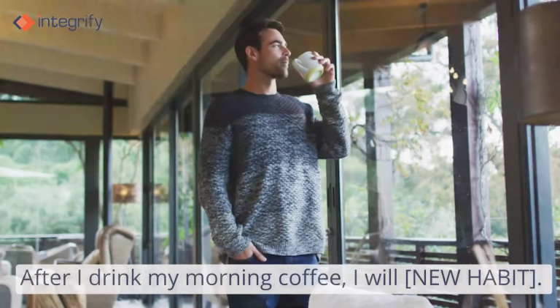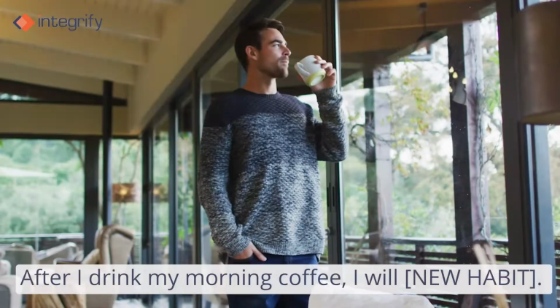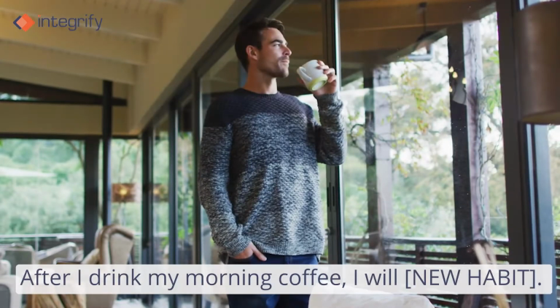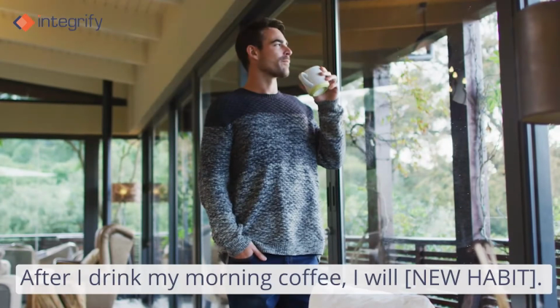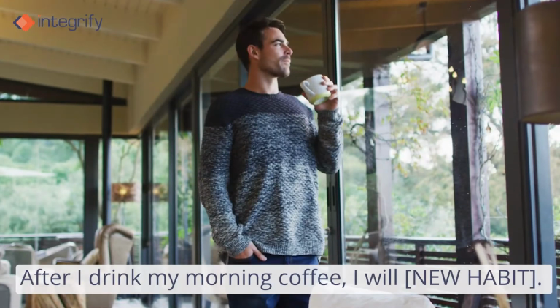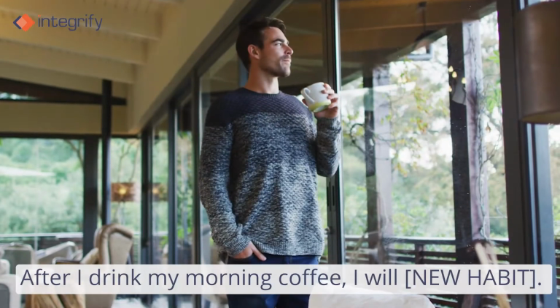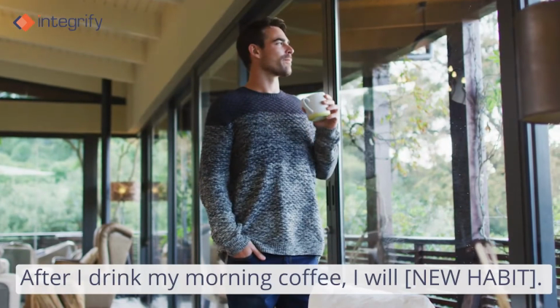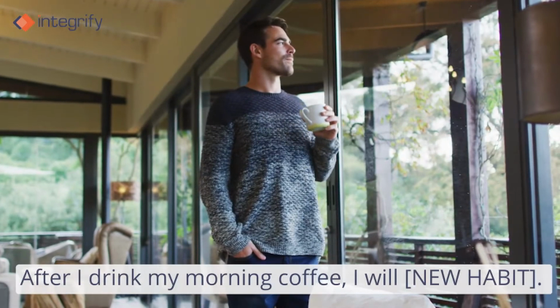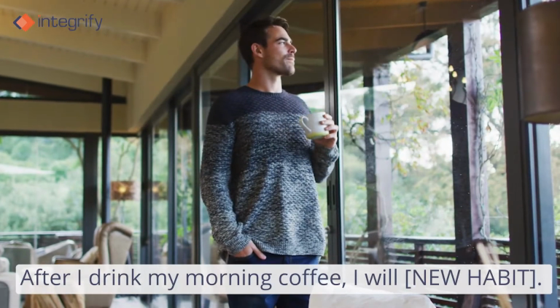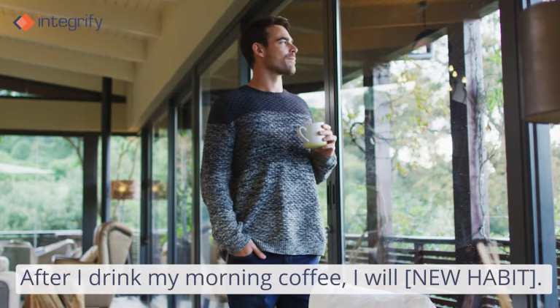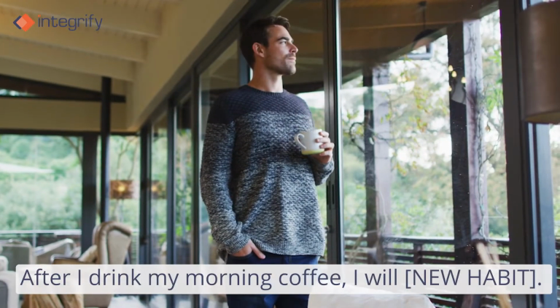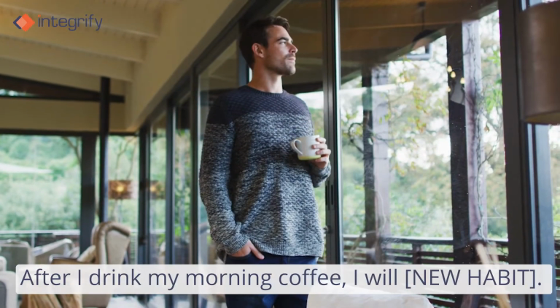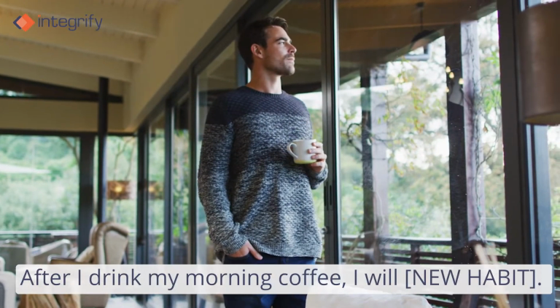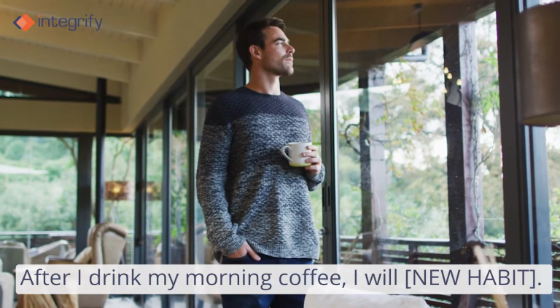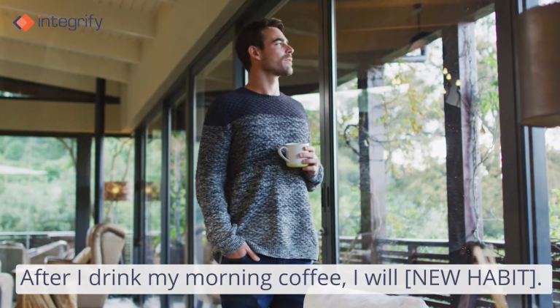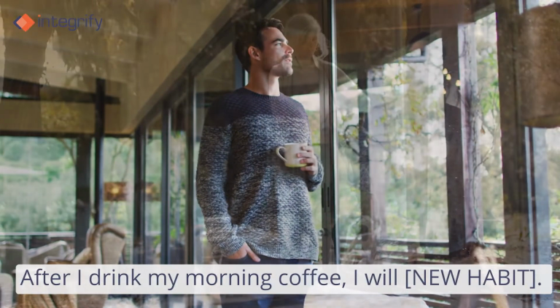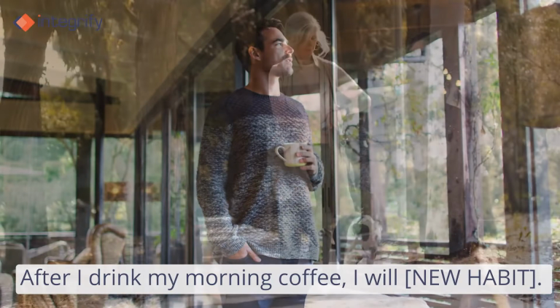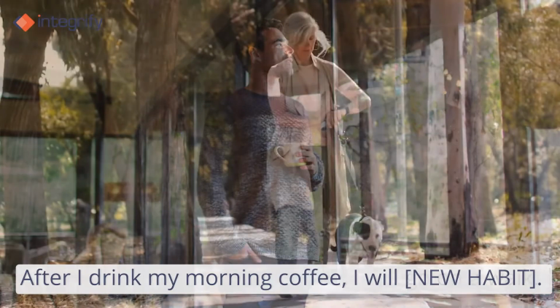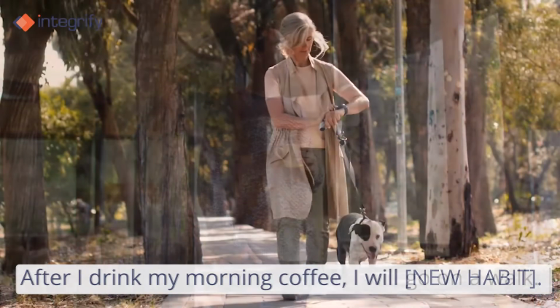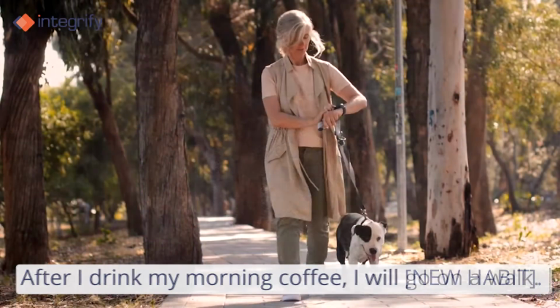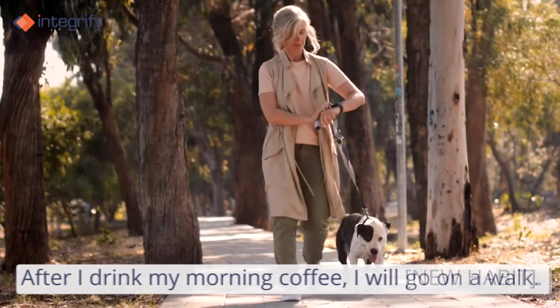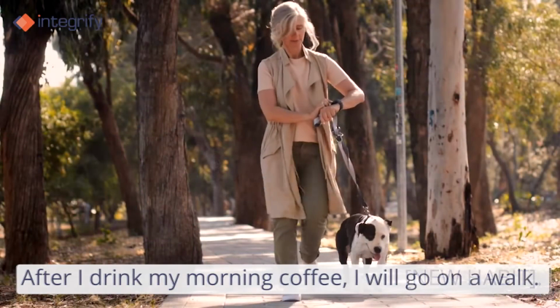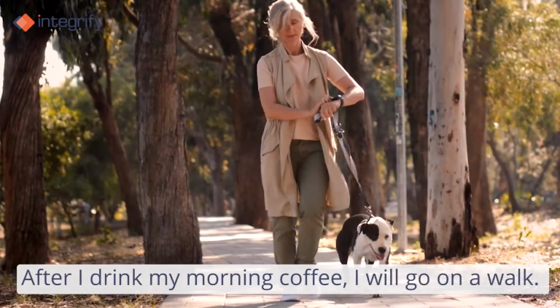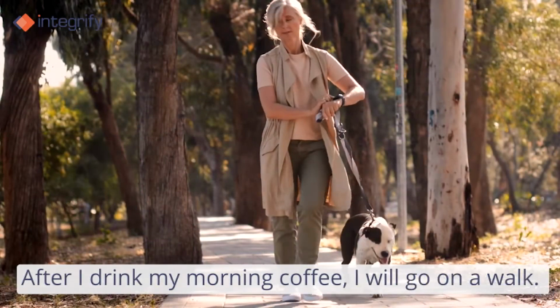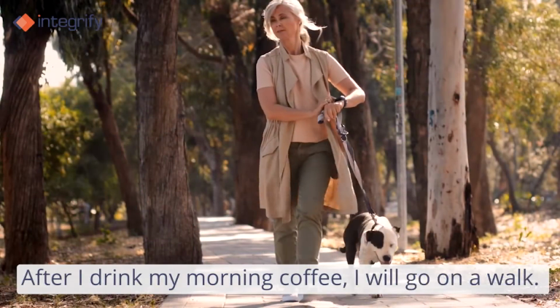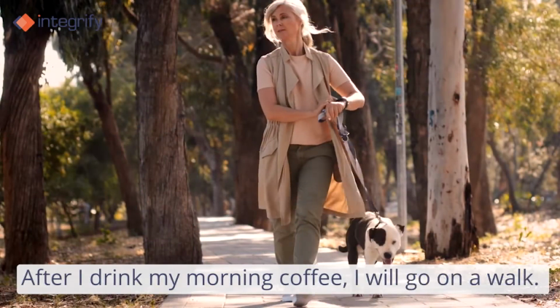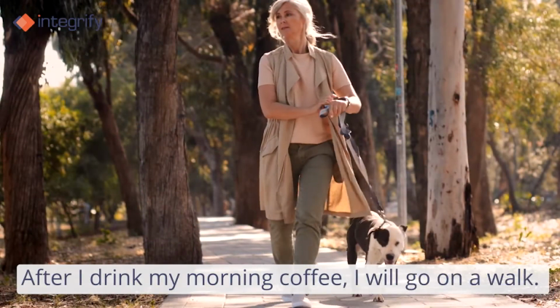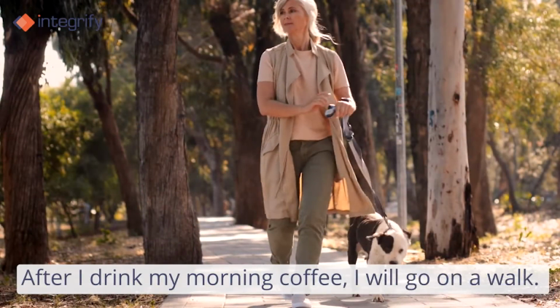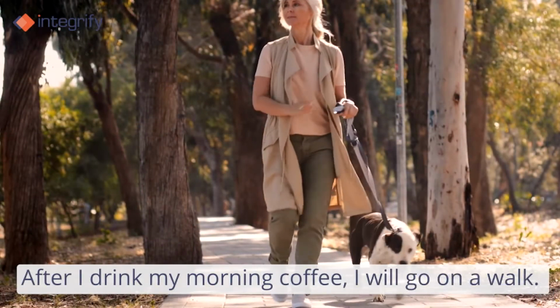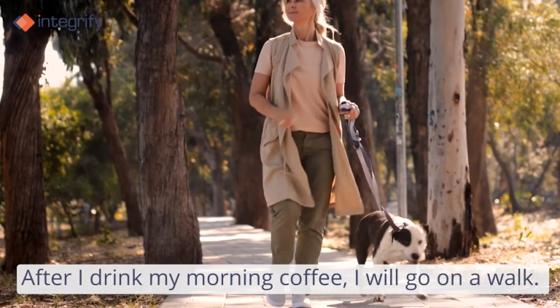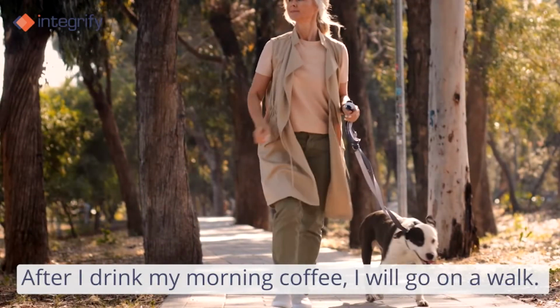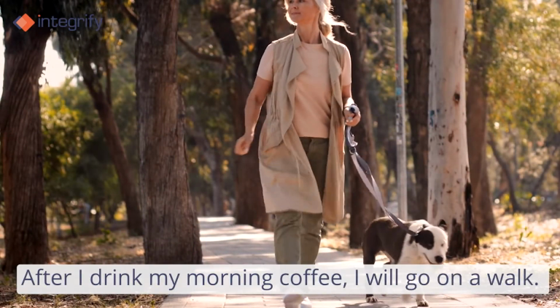For example, after I drink my morning coffee, I will walk outside for ten minutes.